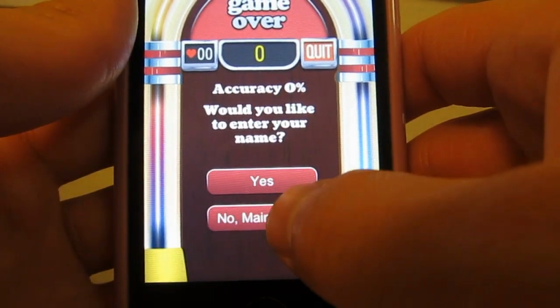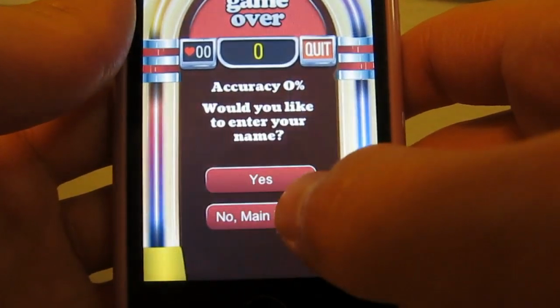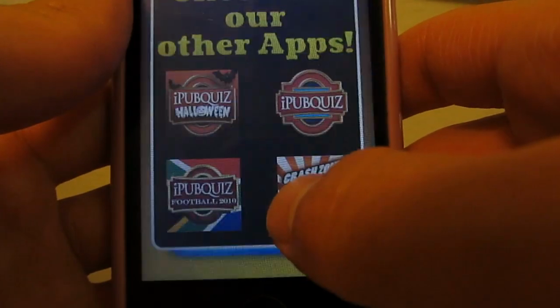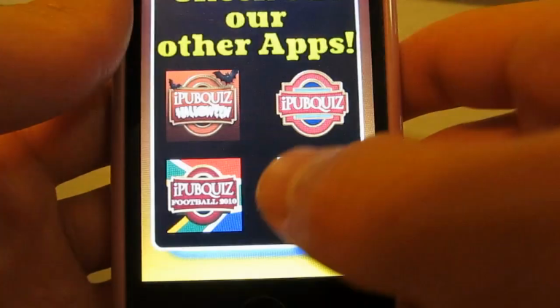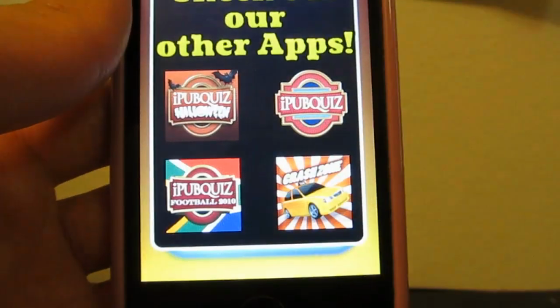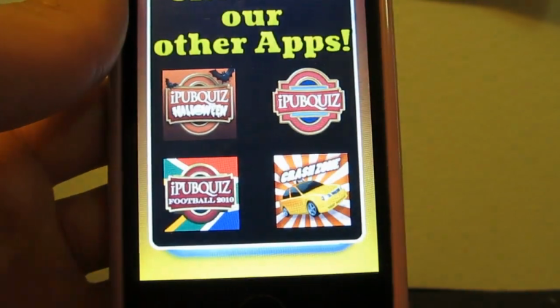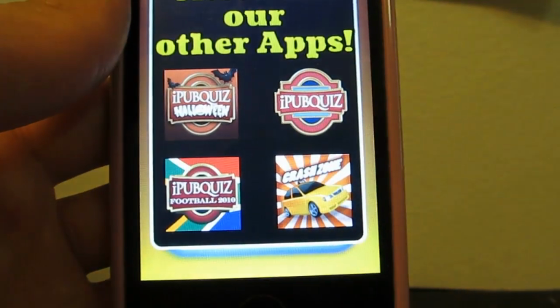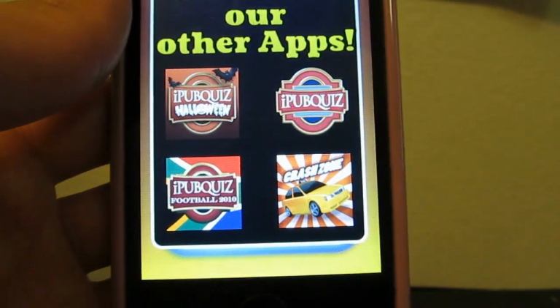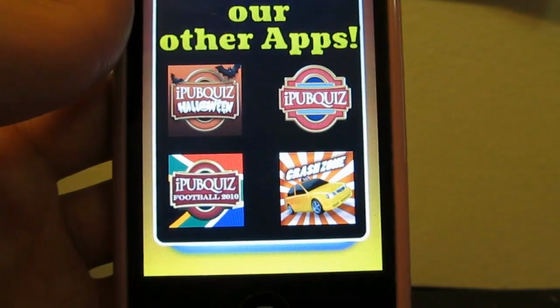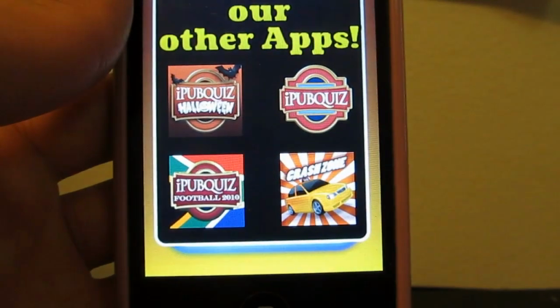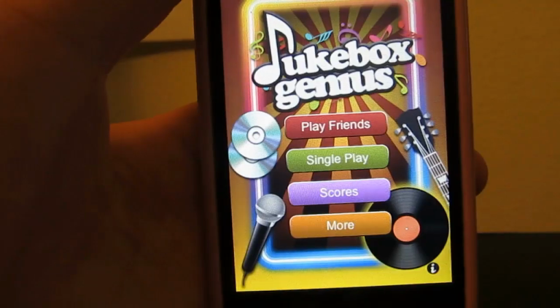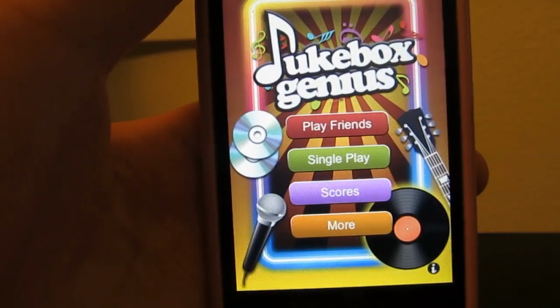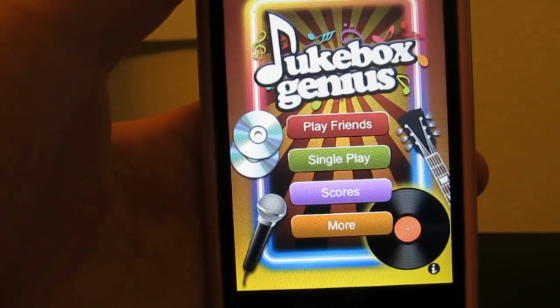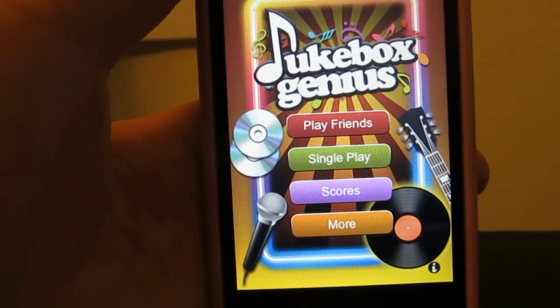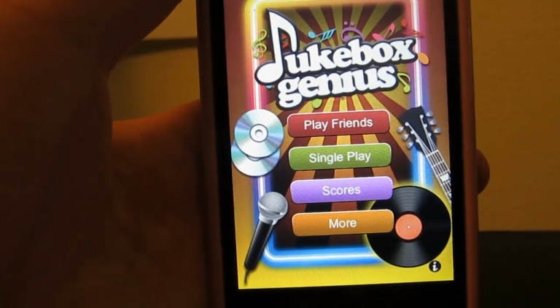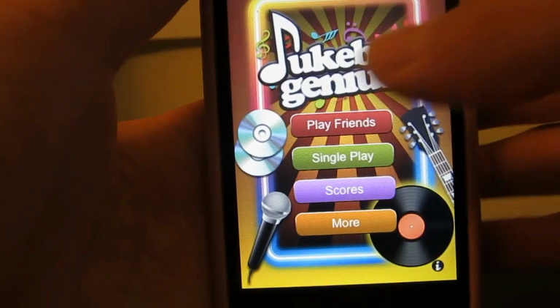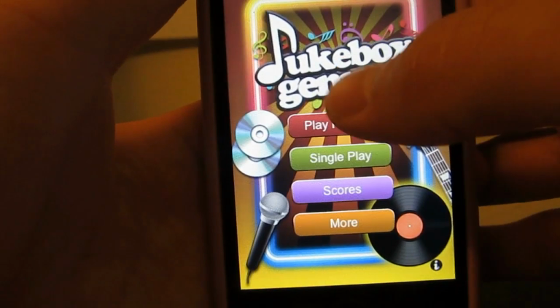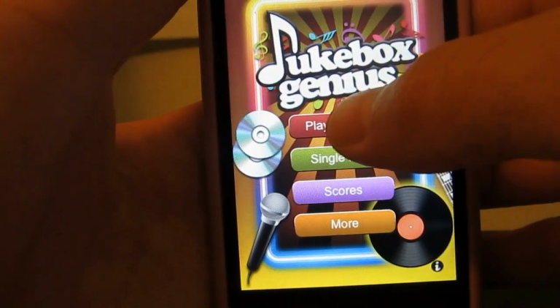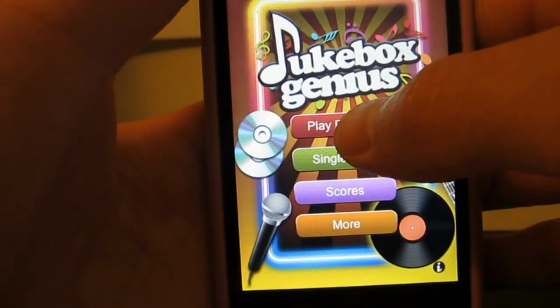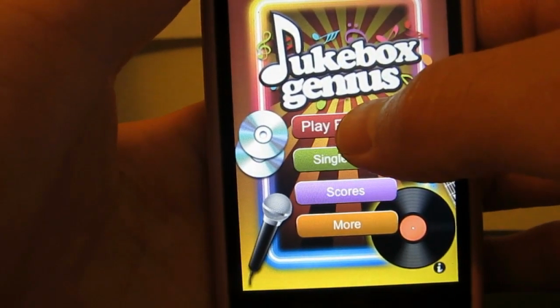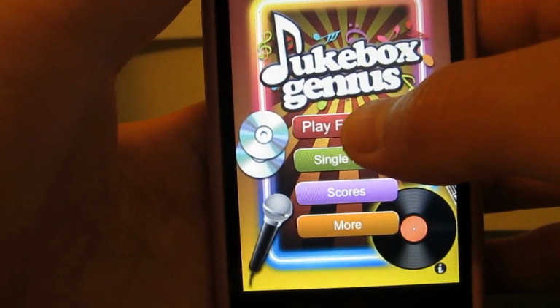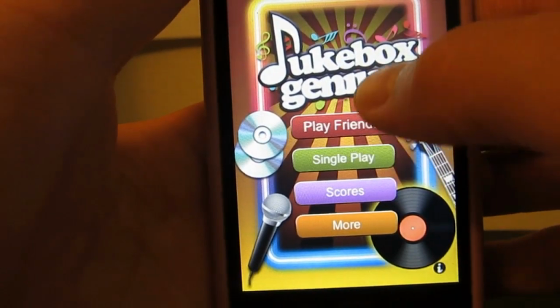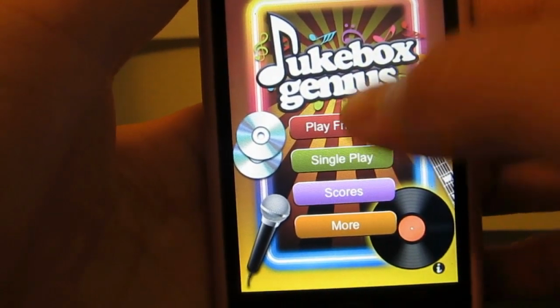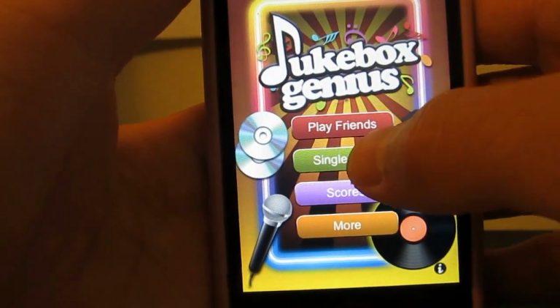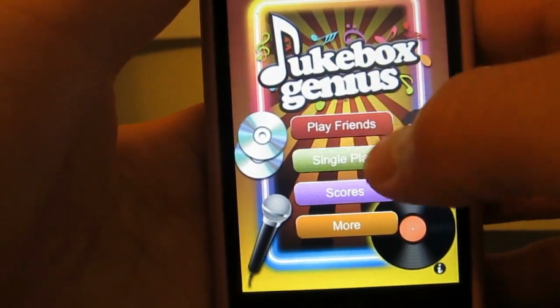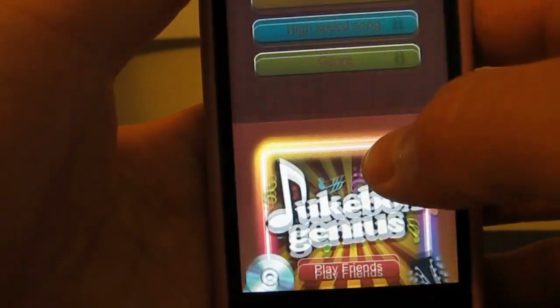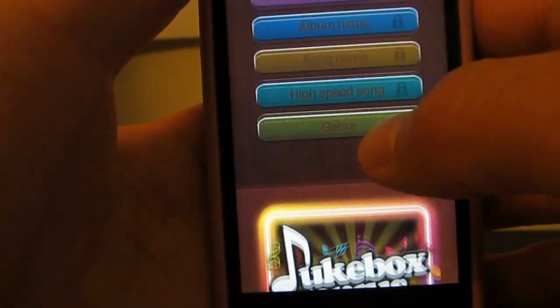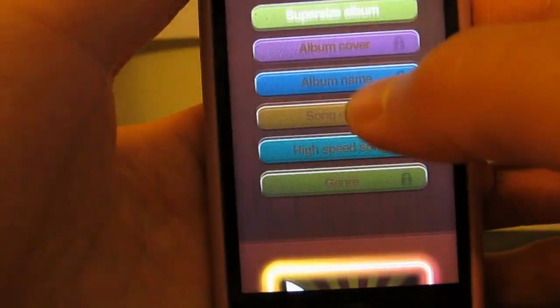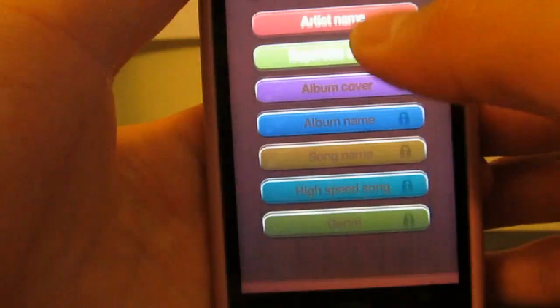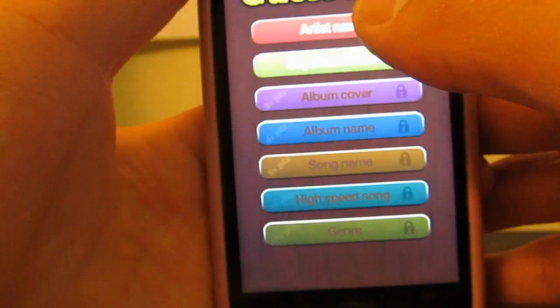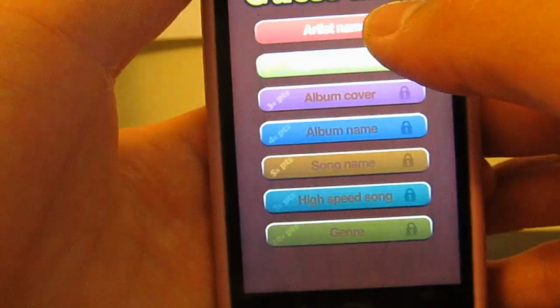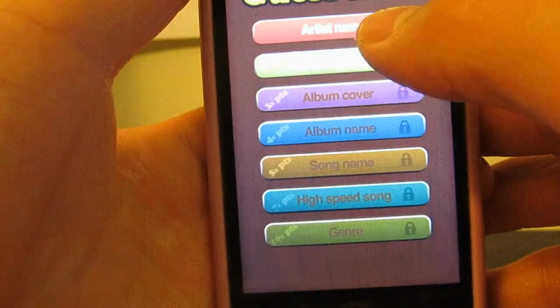So you go back to the main menu and start over. Let's give the single player part another shot.